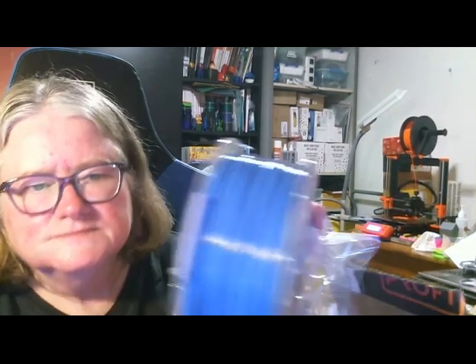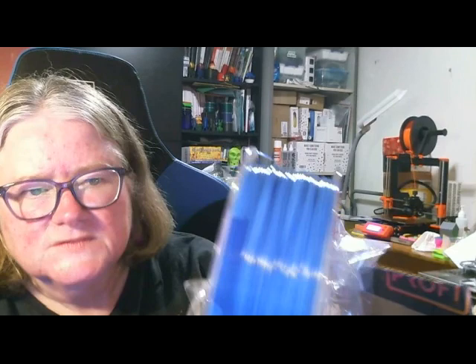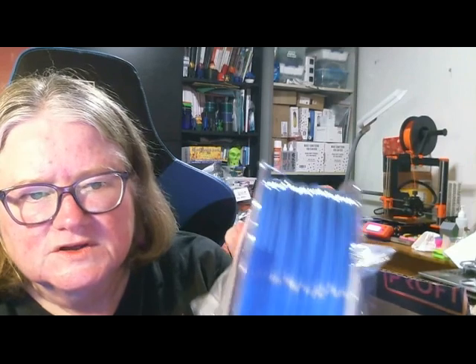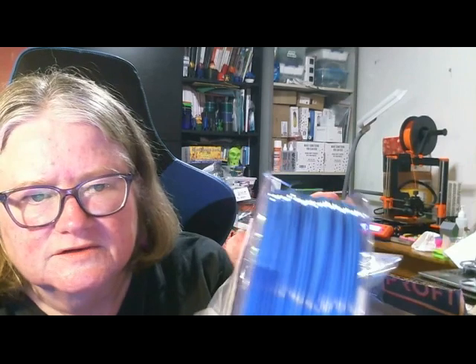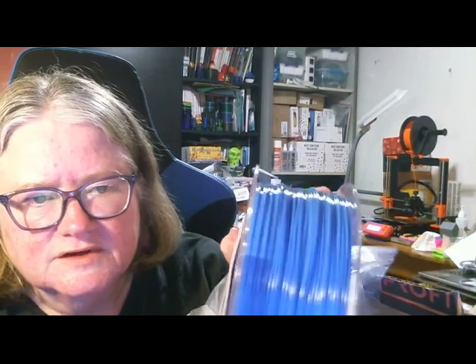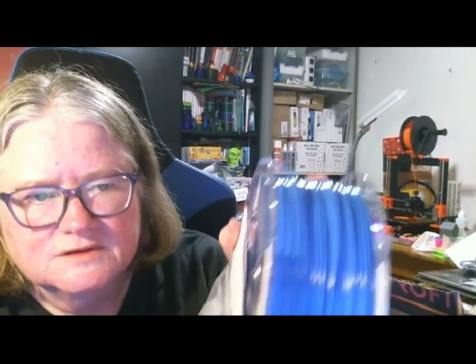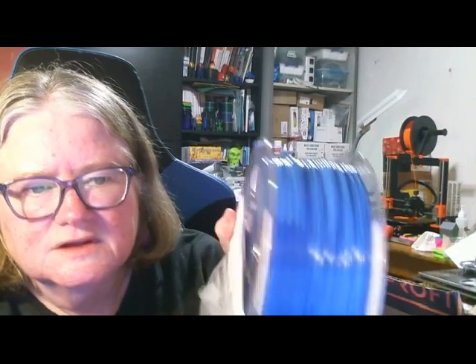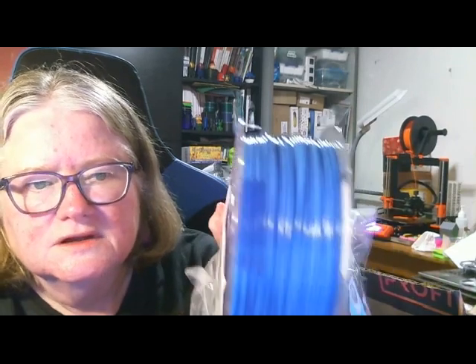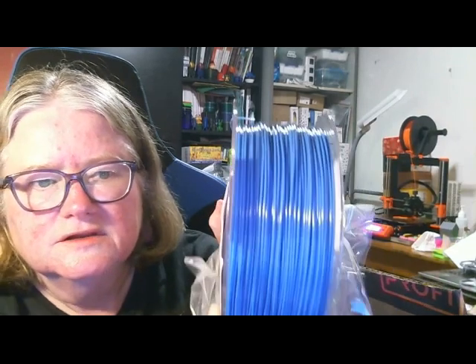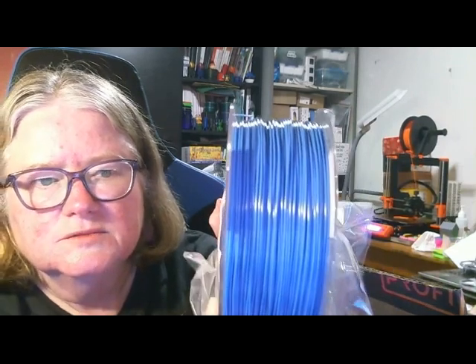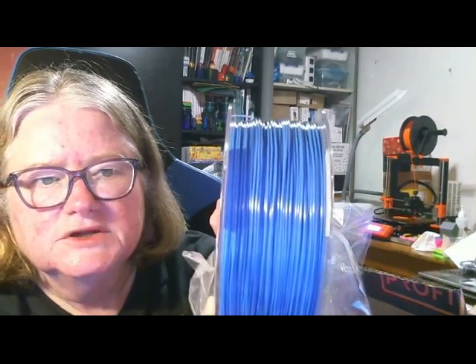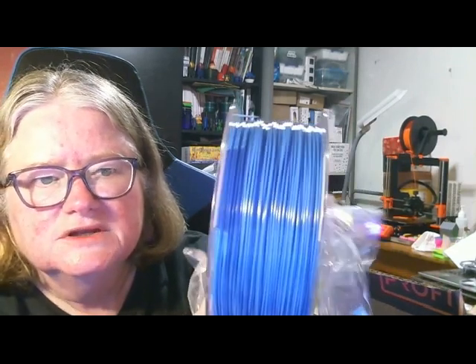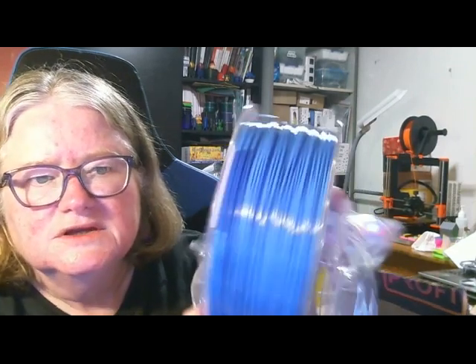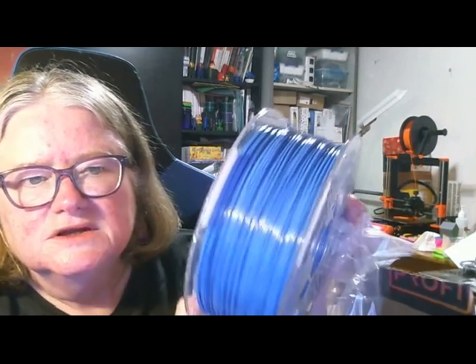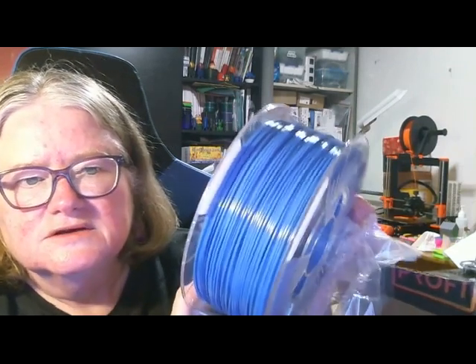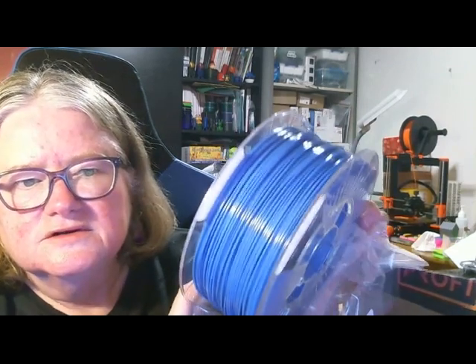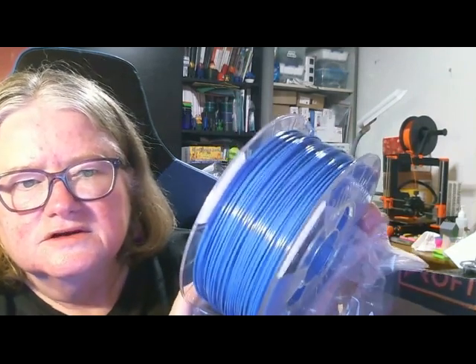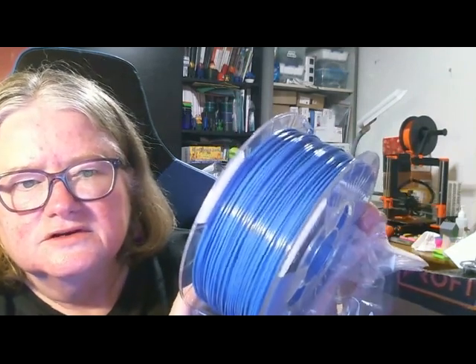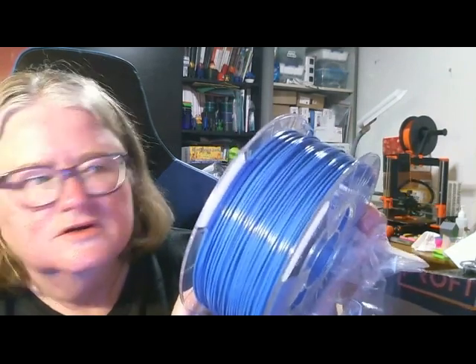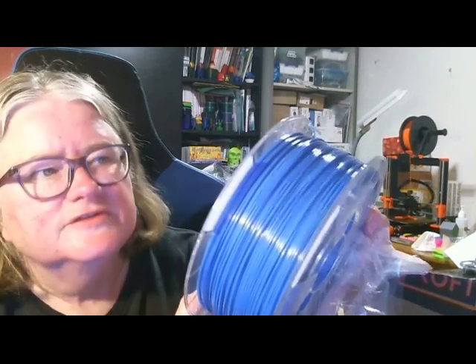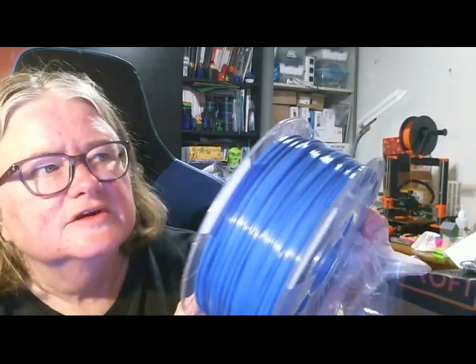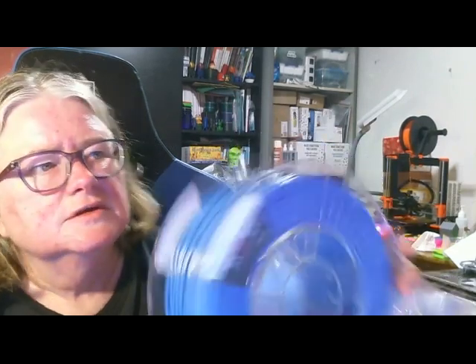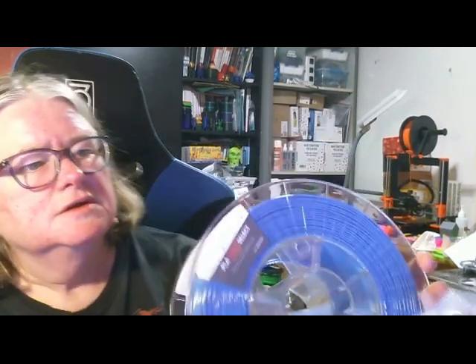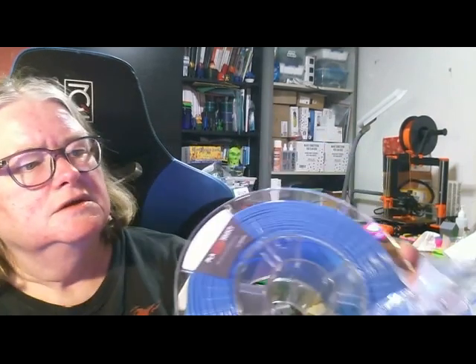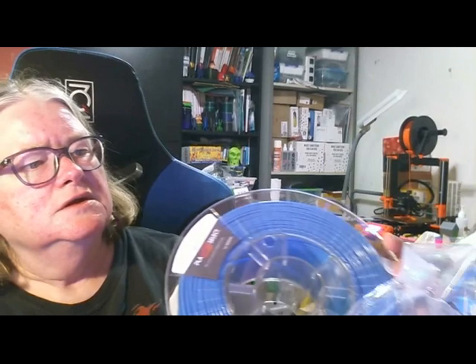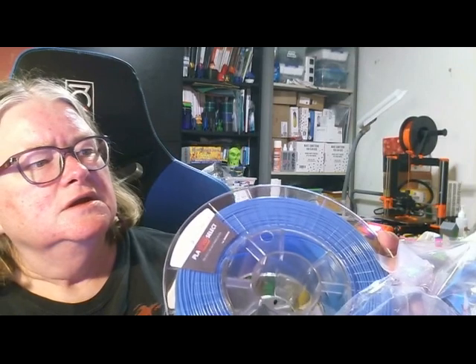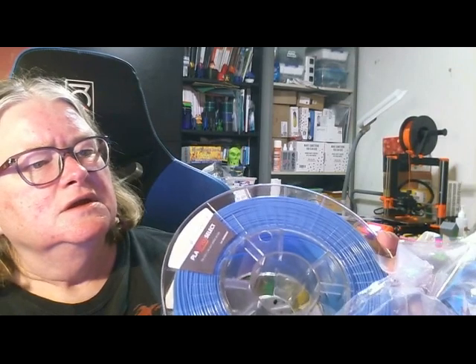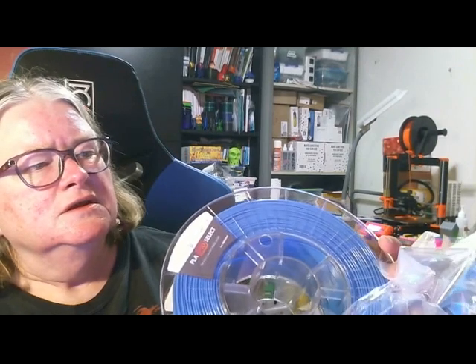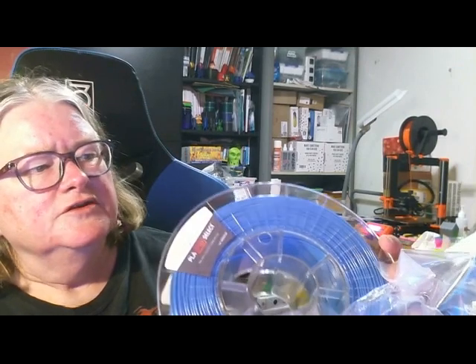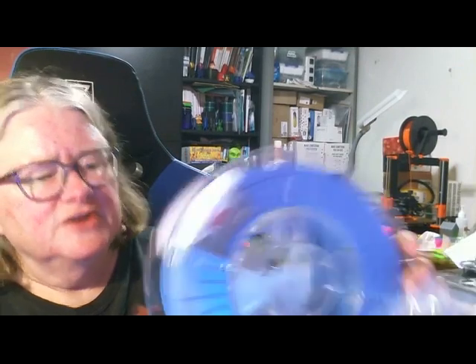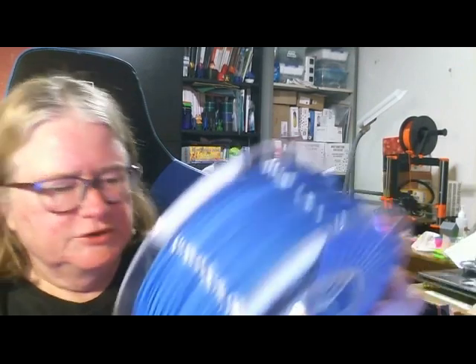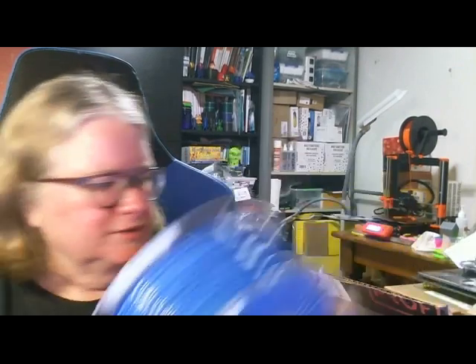I can see the colour there a bit better — yeah, actually a nice shade of blue, that one.